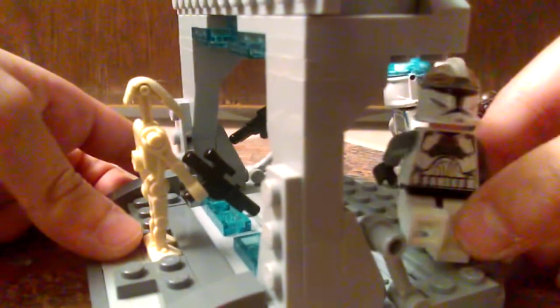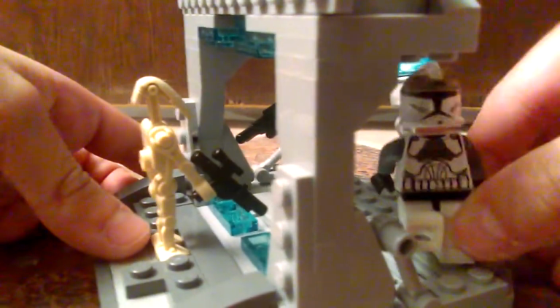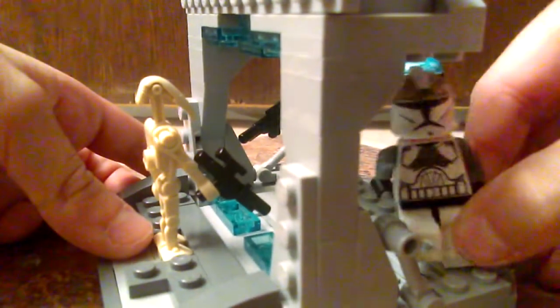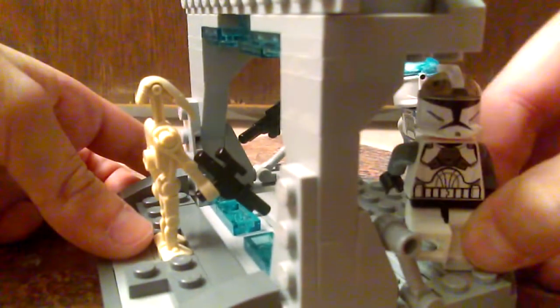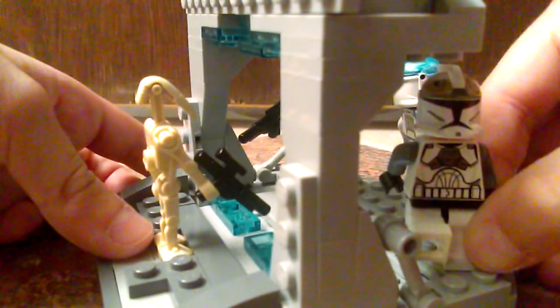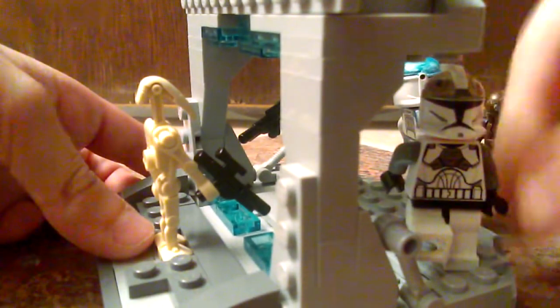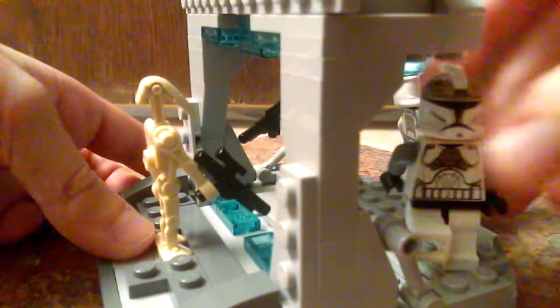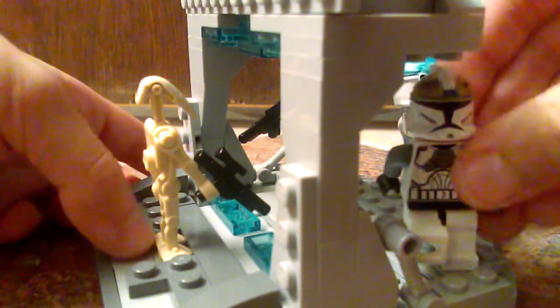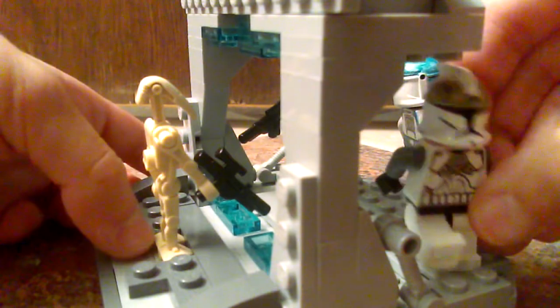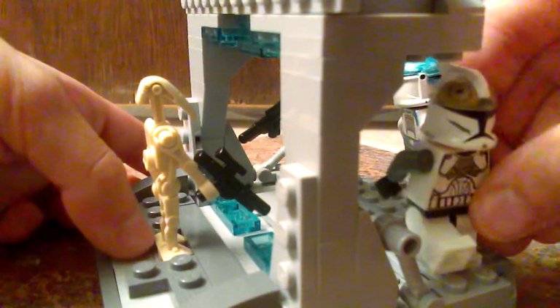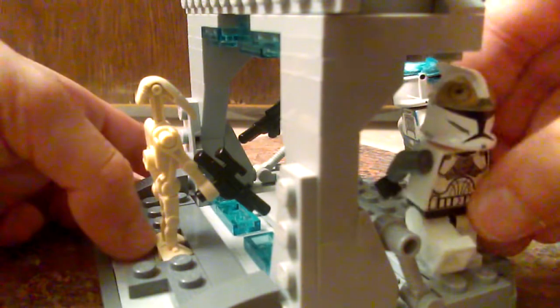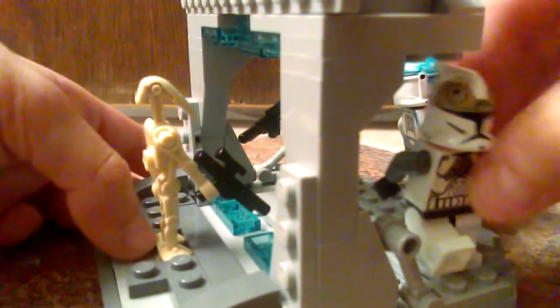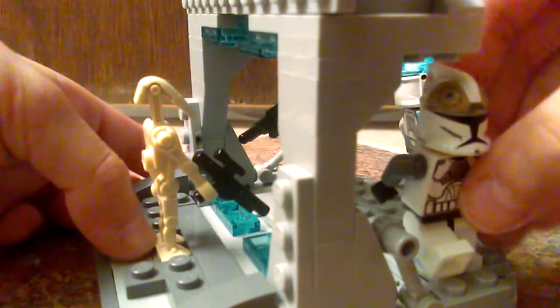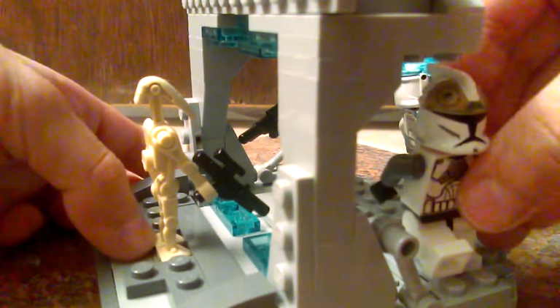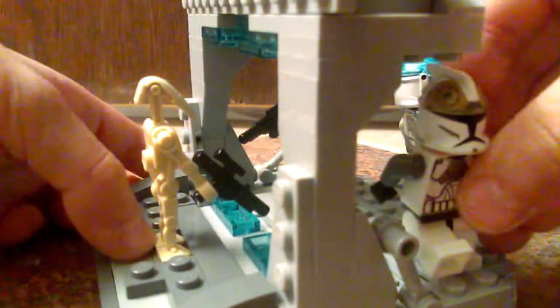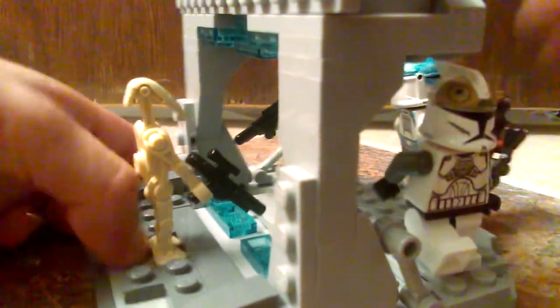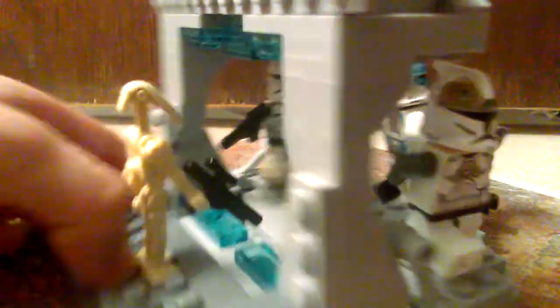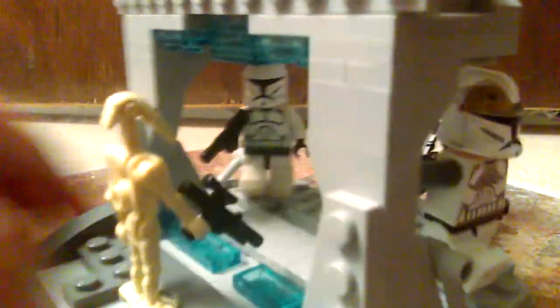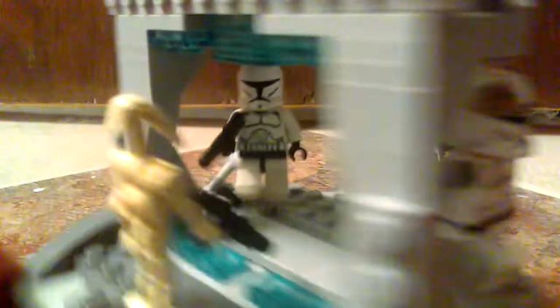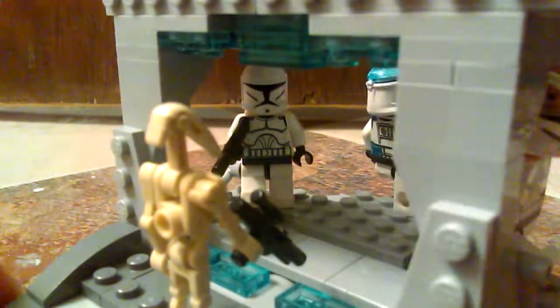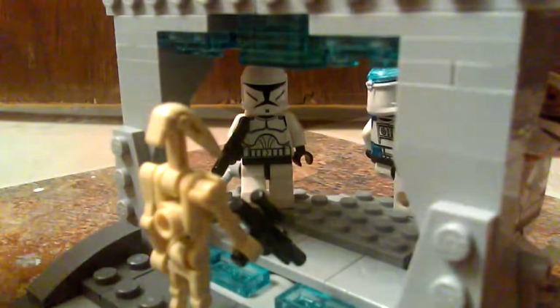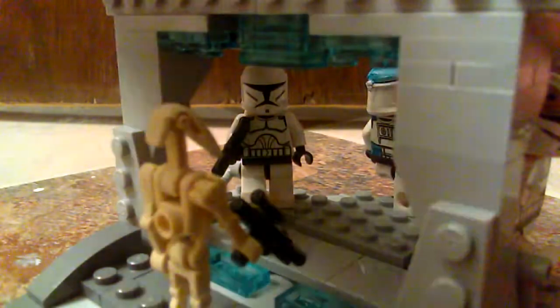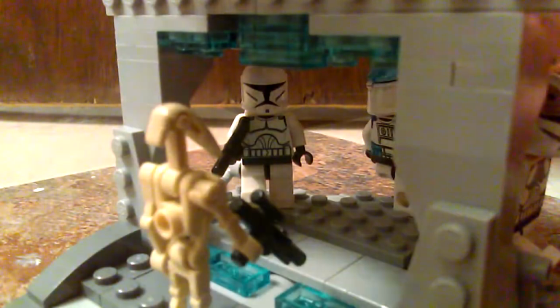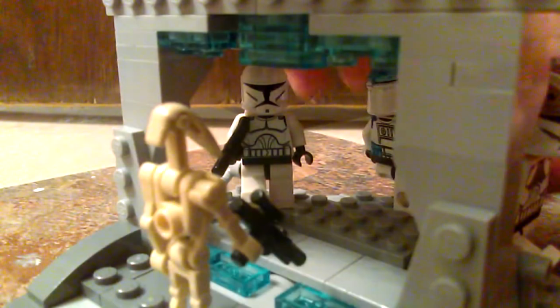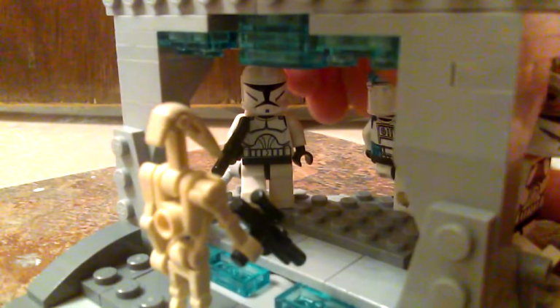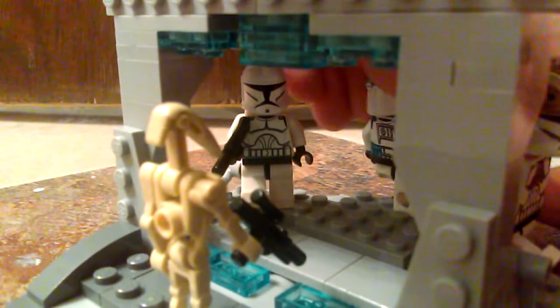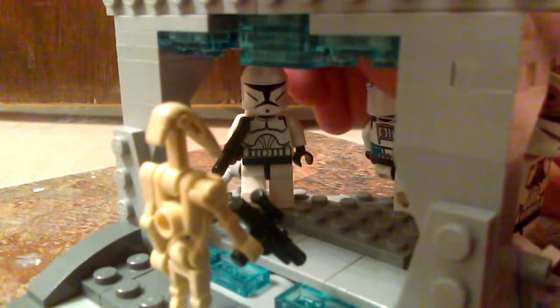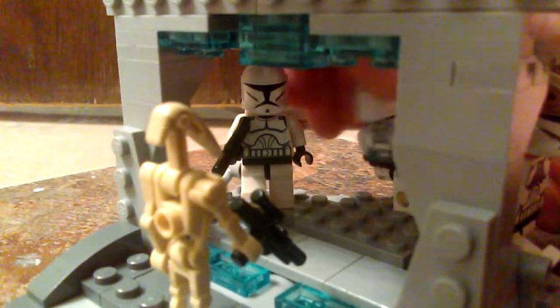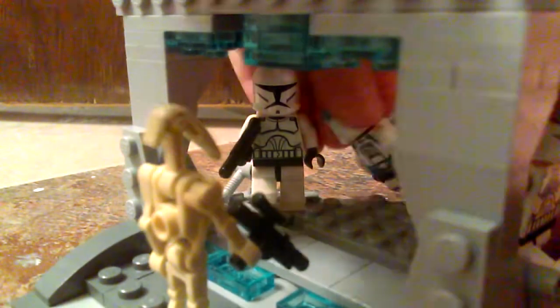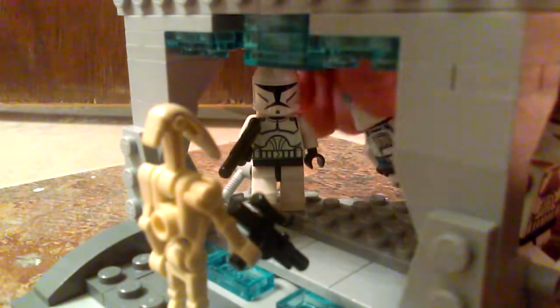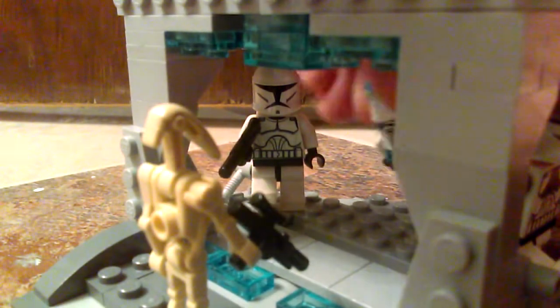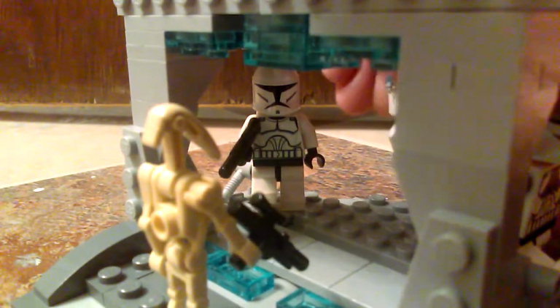The basic thing is they're just evacuating, like how Obi-Wan said to do.